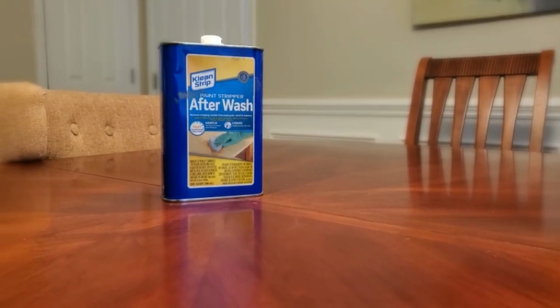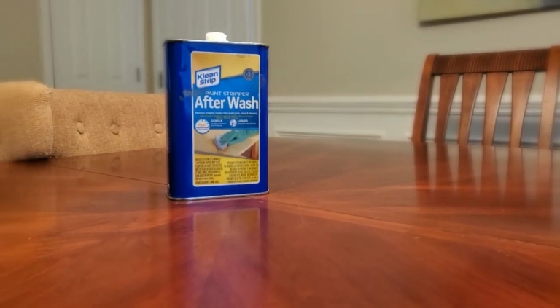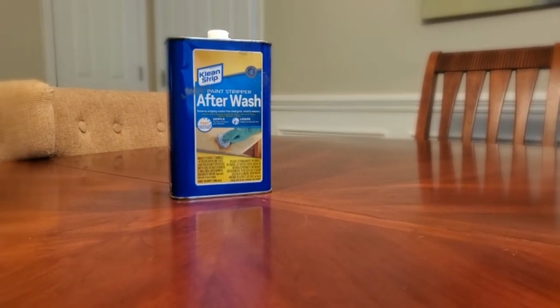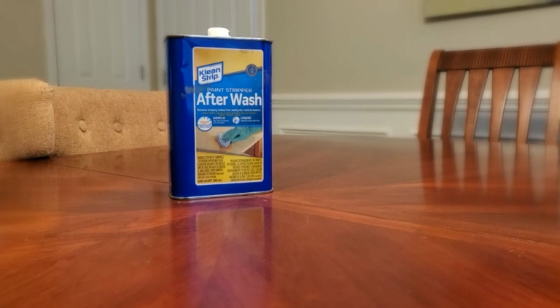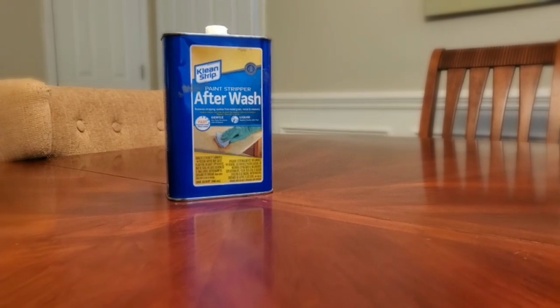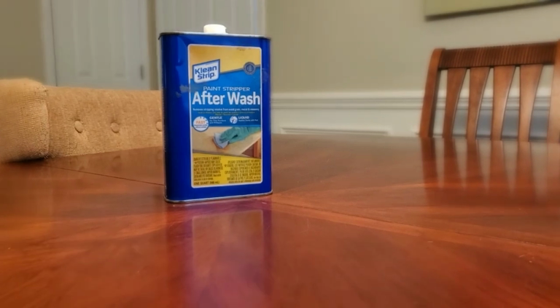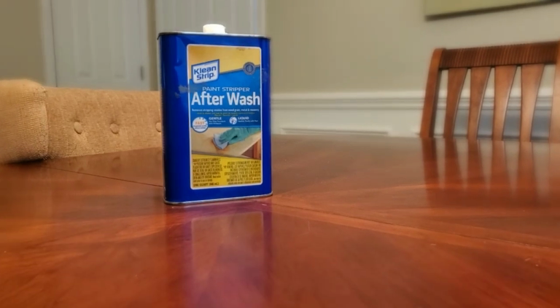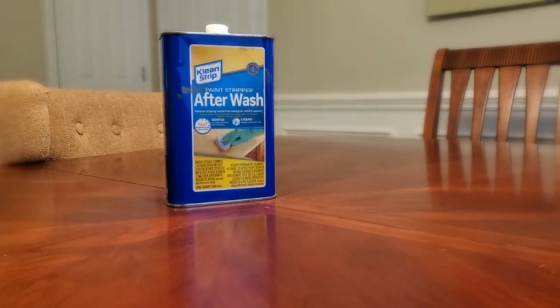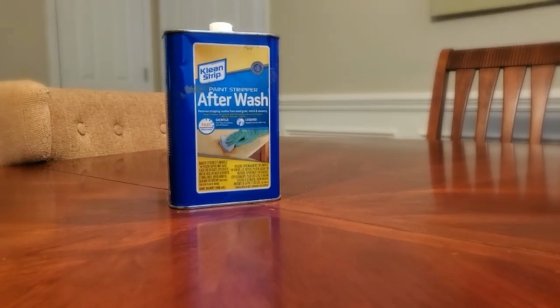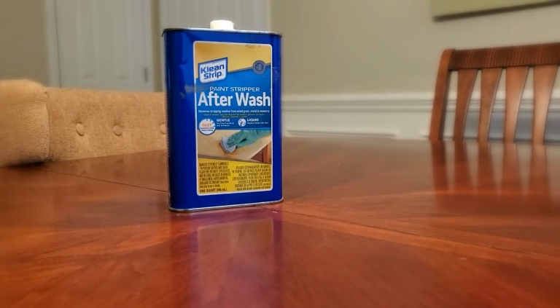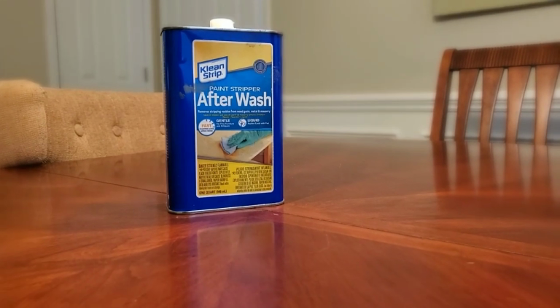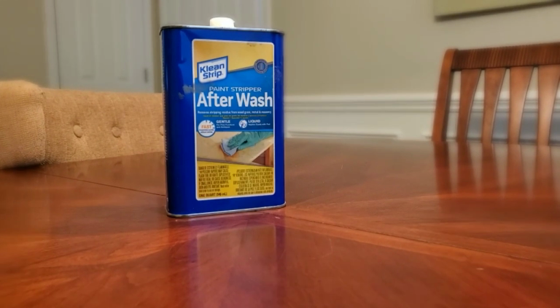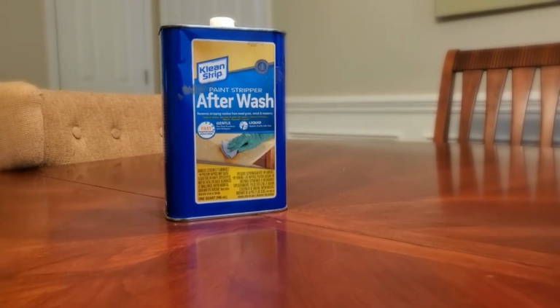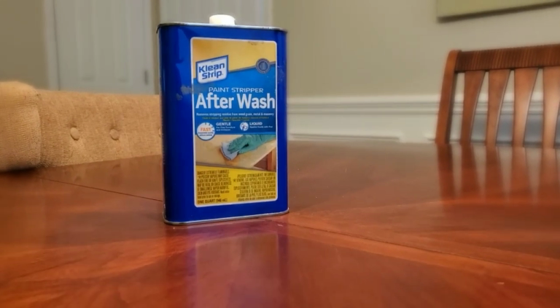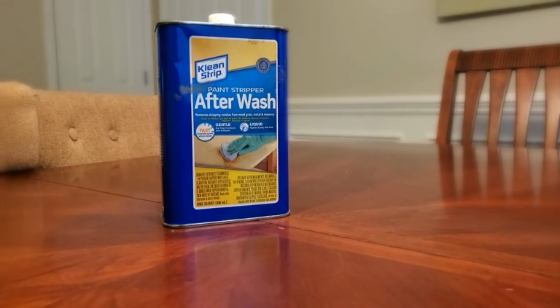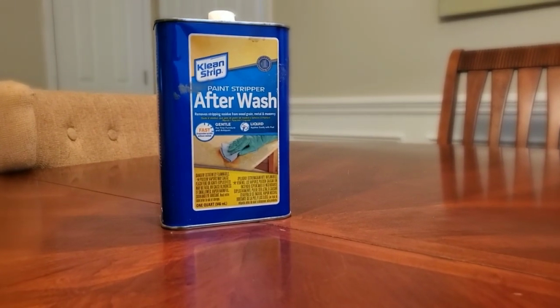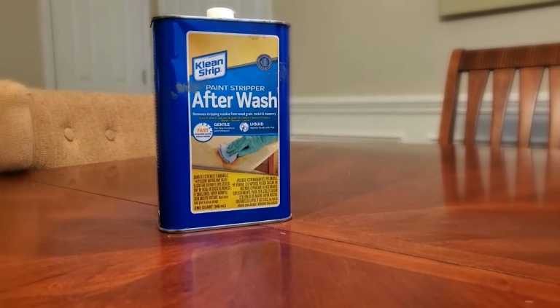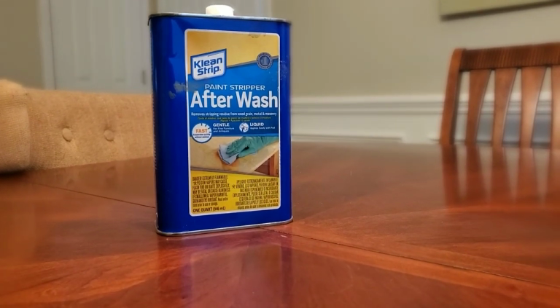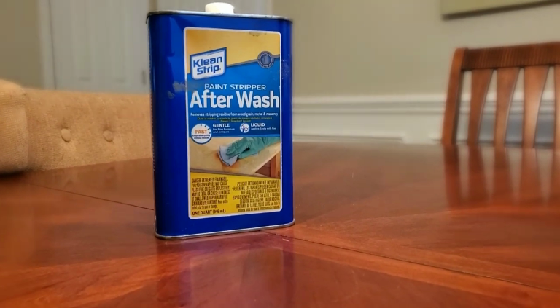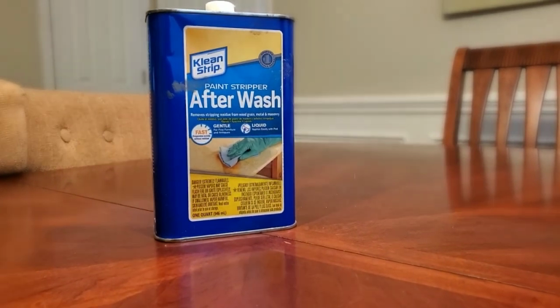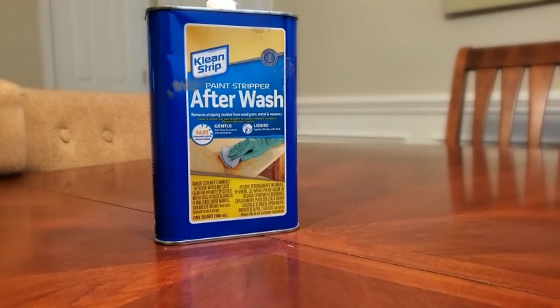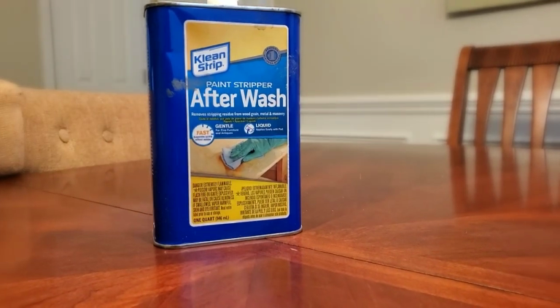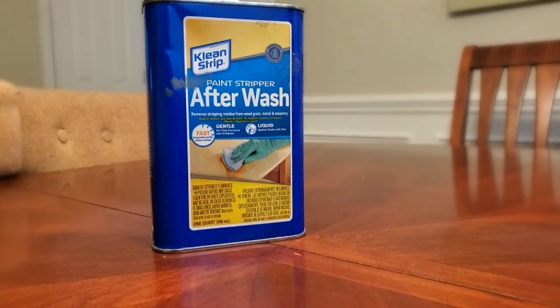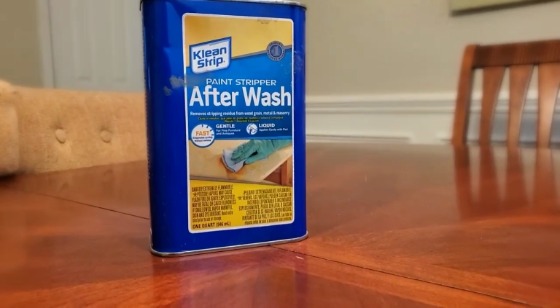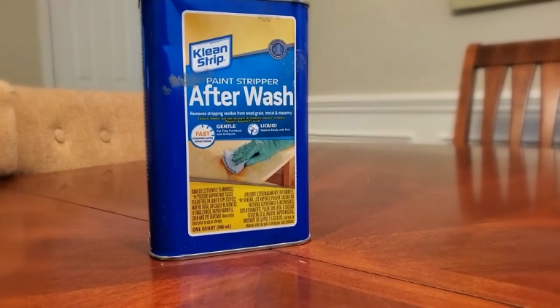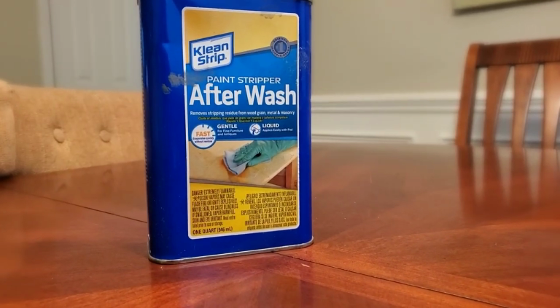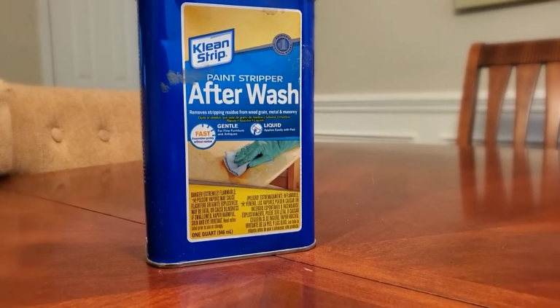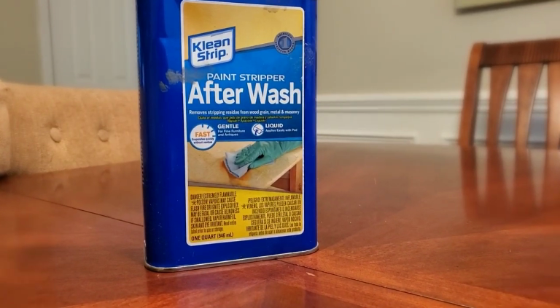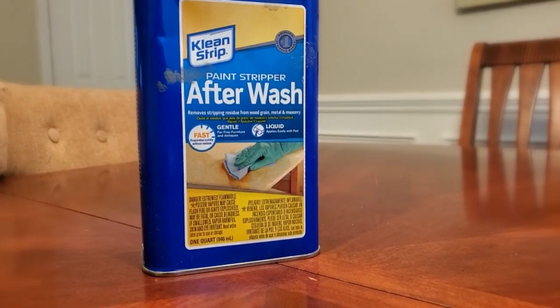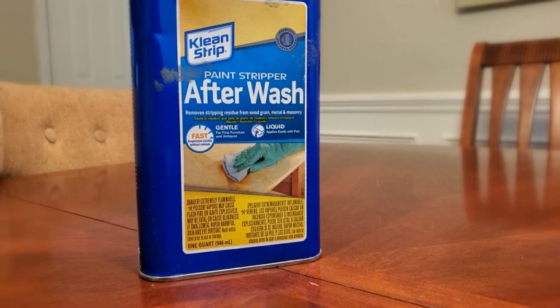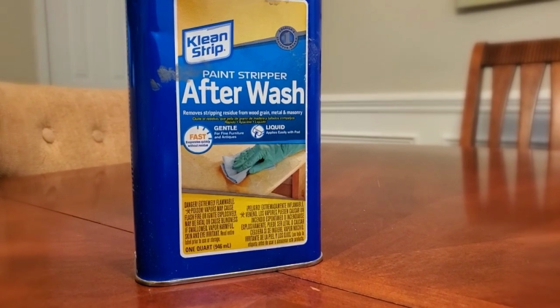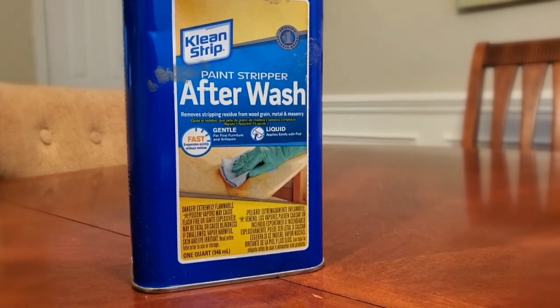Next we're using Clean Strip after wash. Pour it into a small container, dip a stripping pad into the liquid, and then rub it back and forth with the grain.